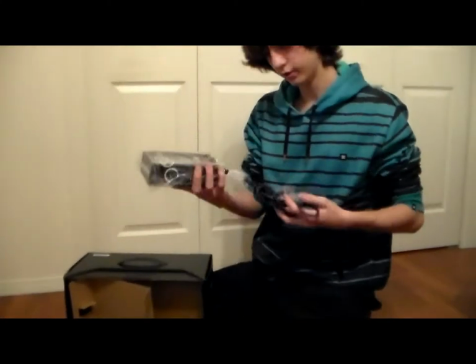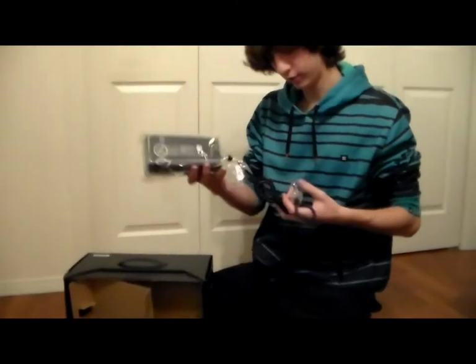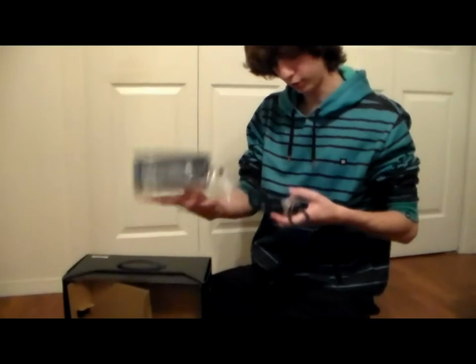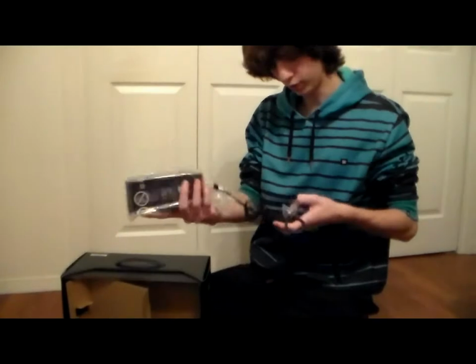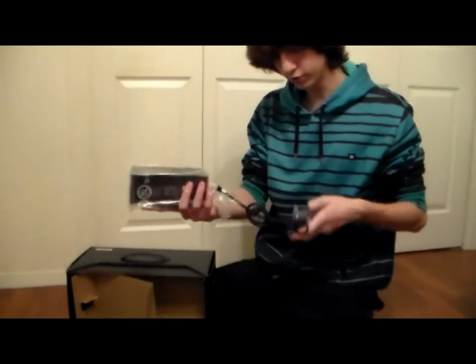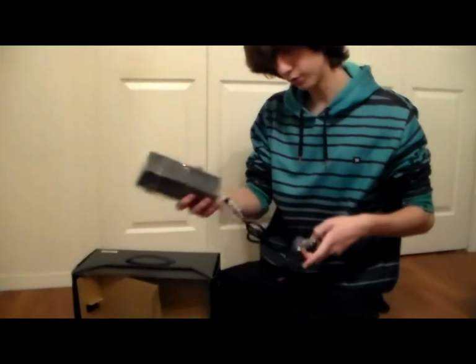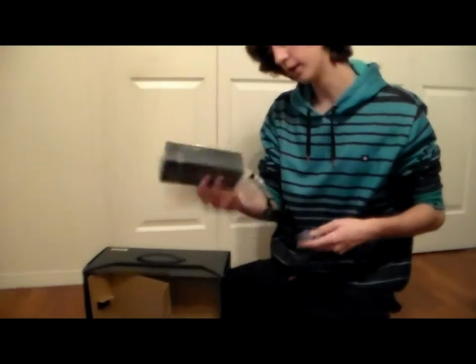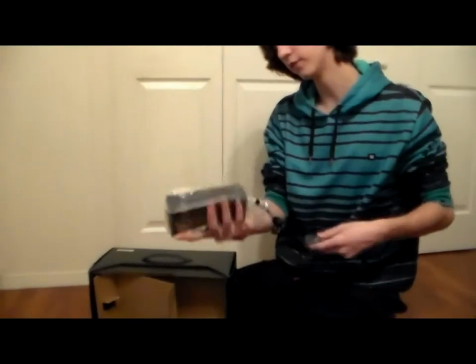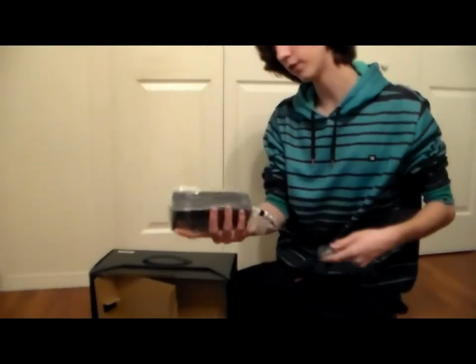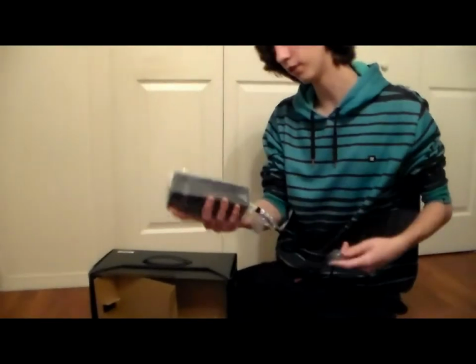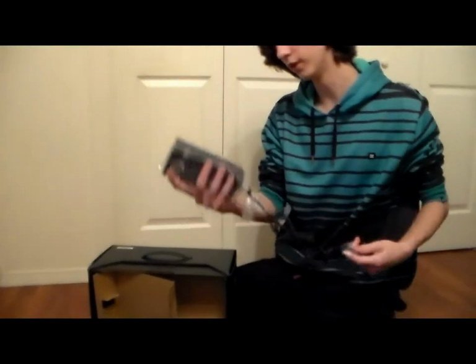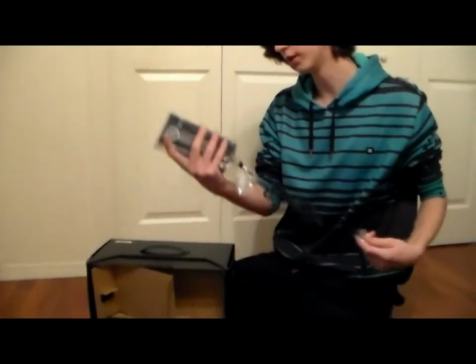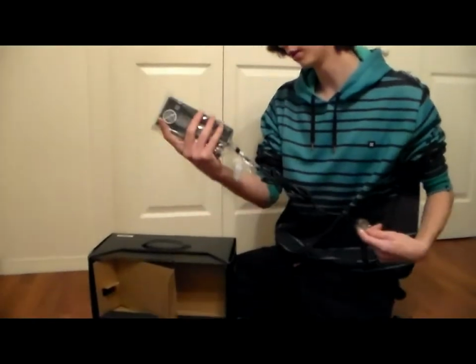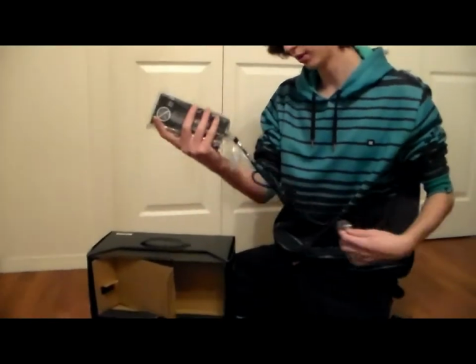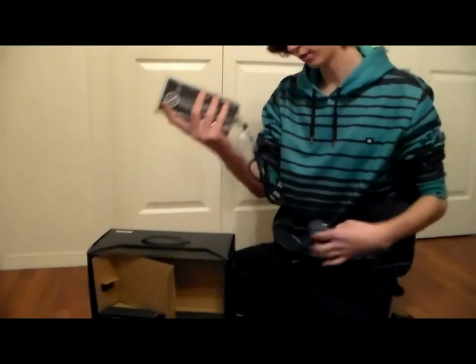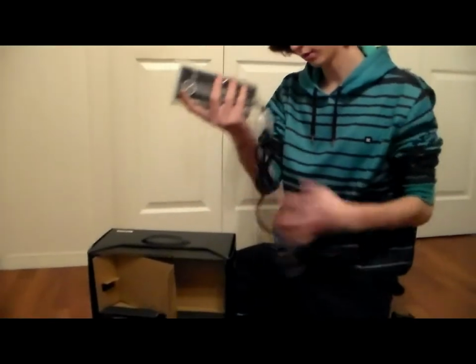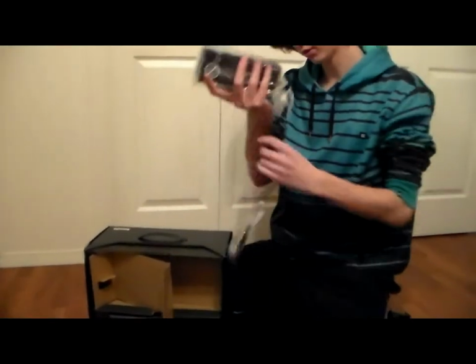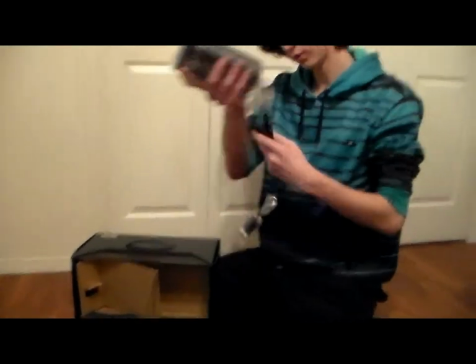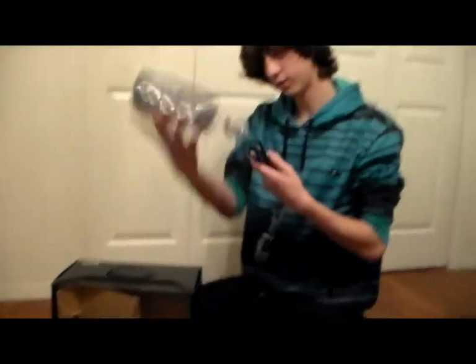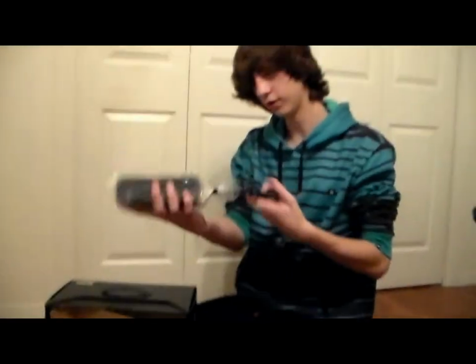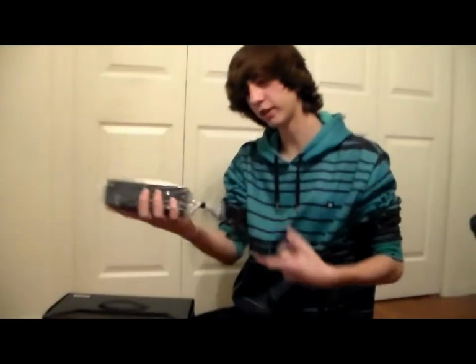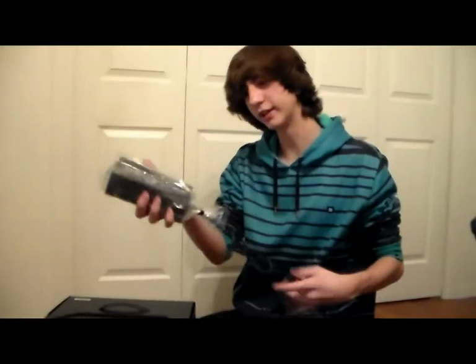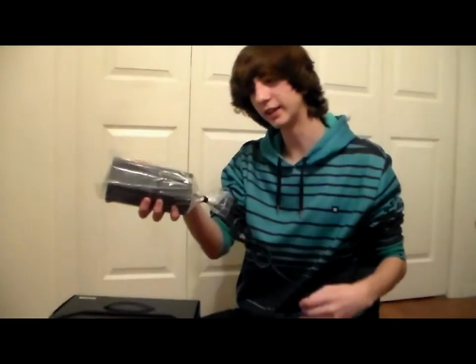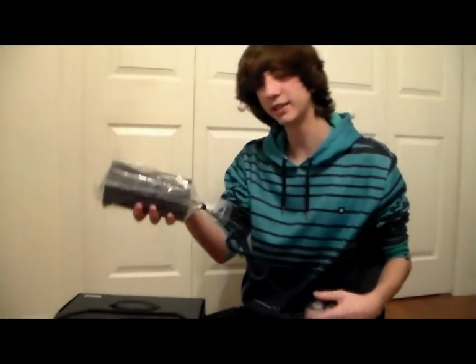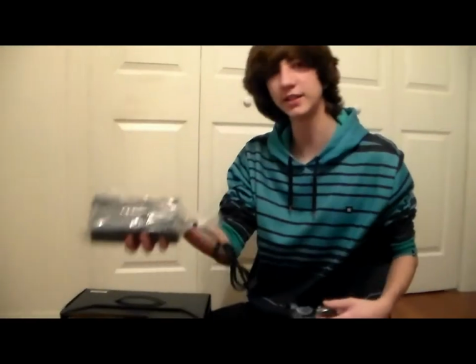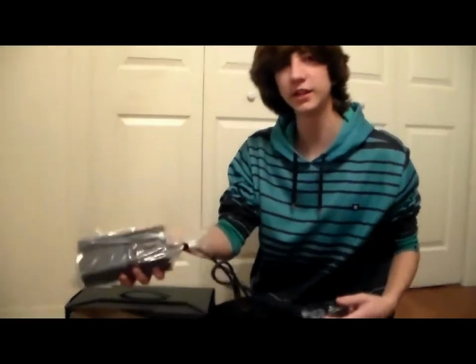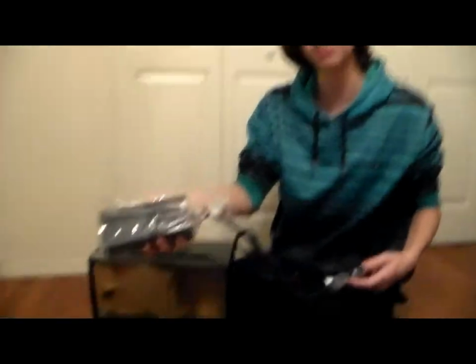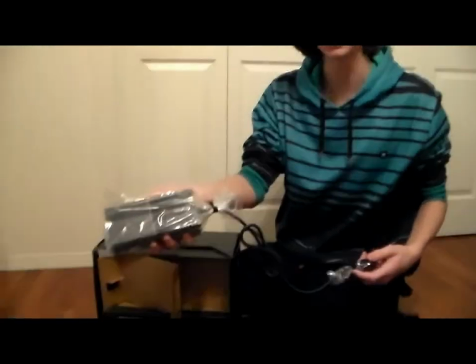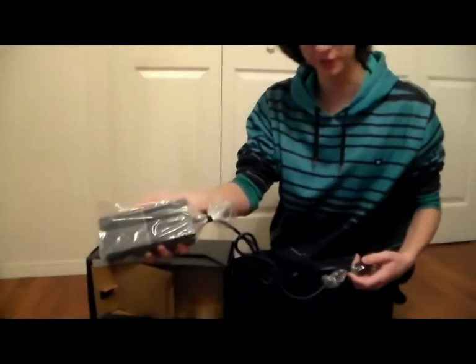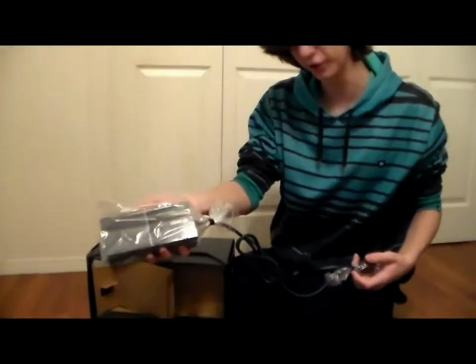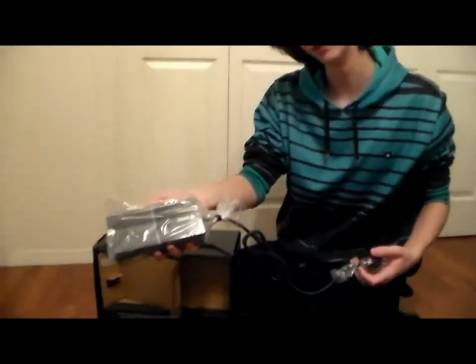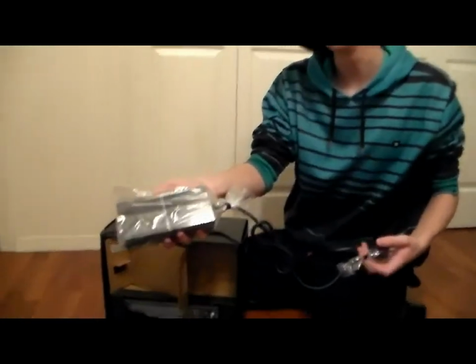You also have the thing that gets the Xbox going.